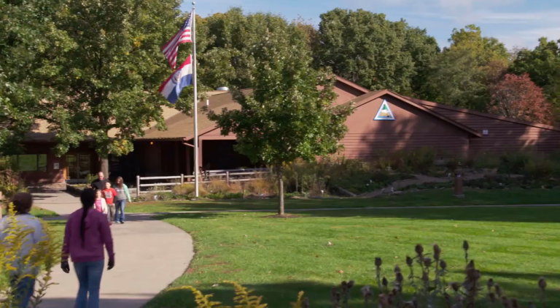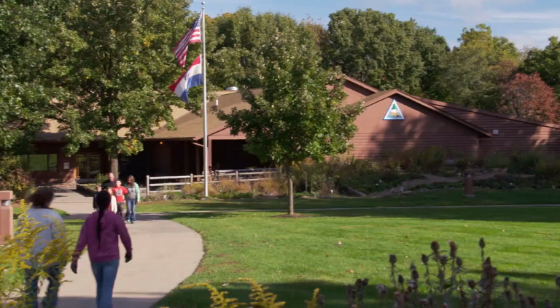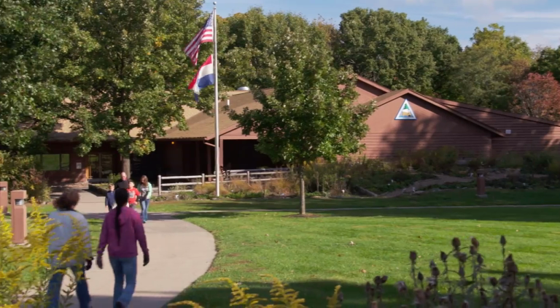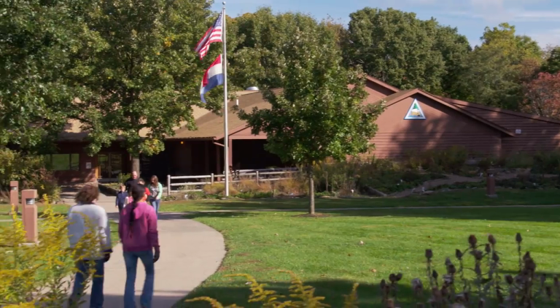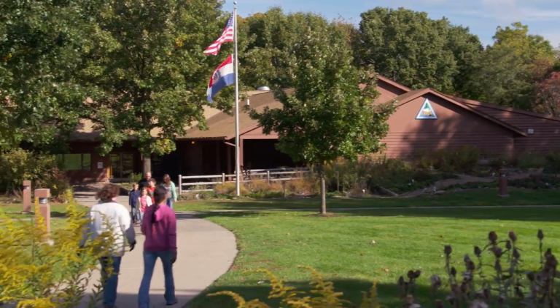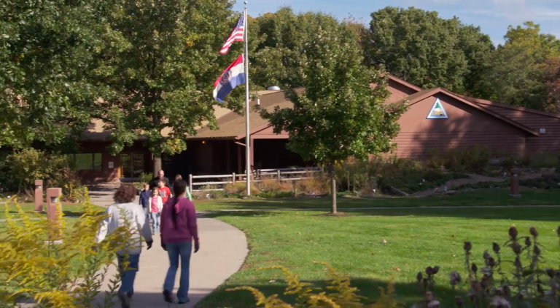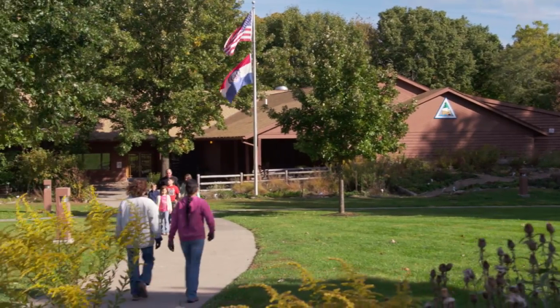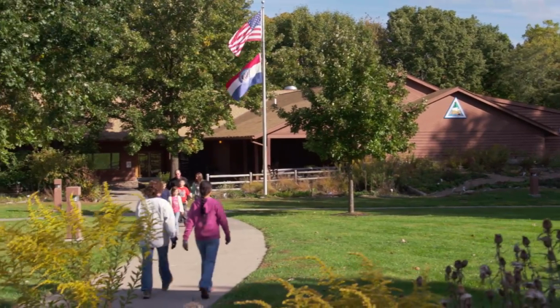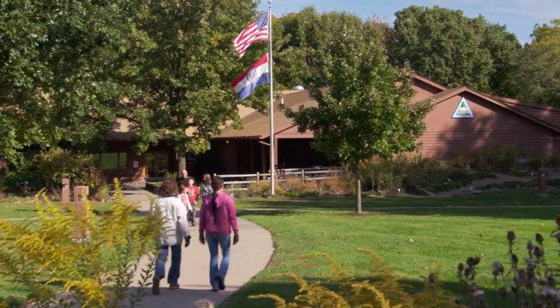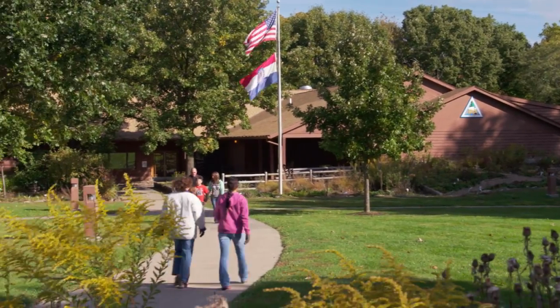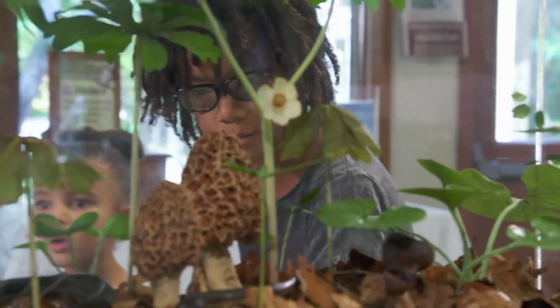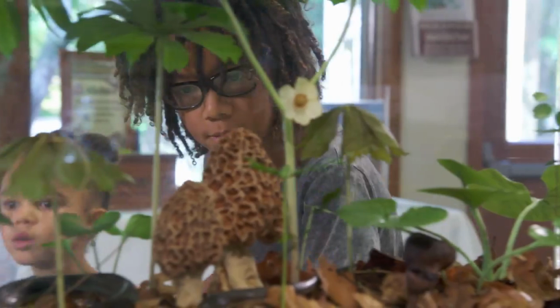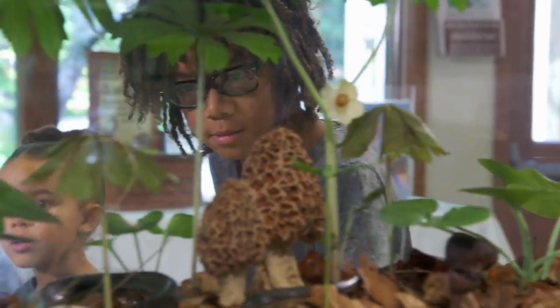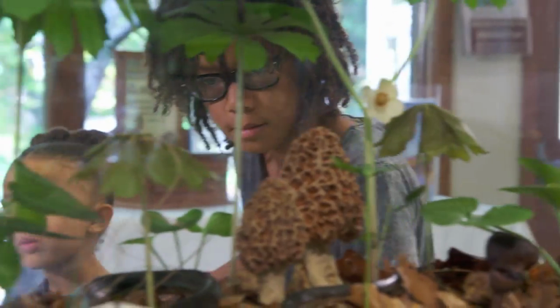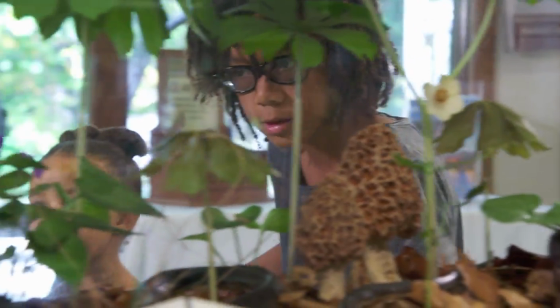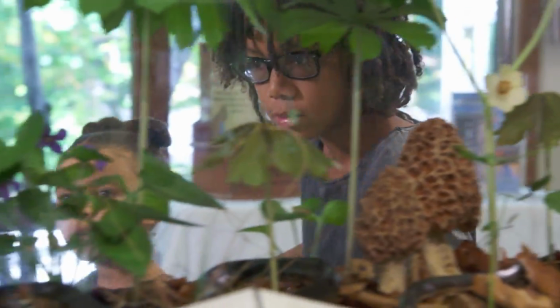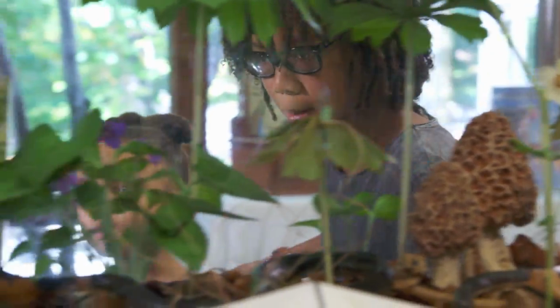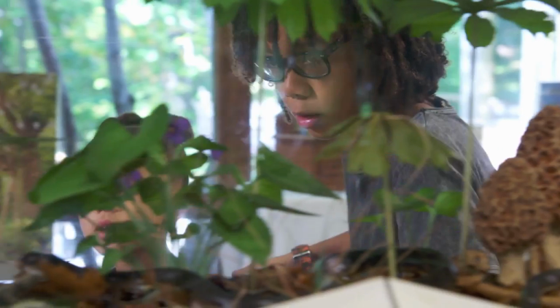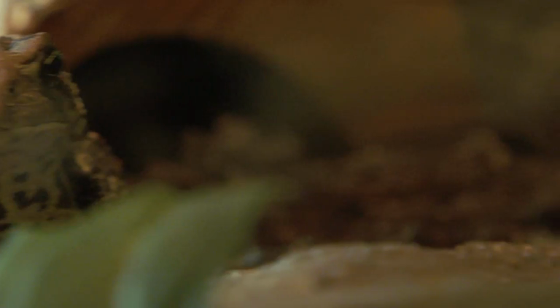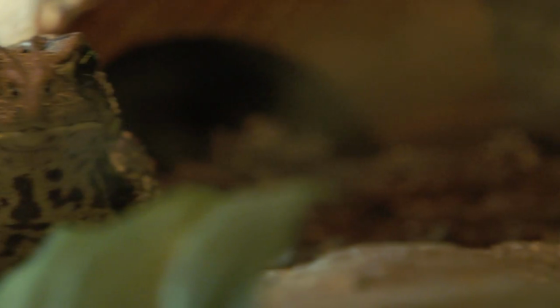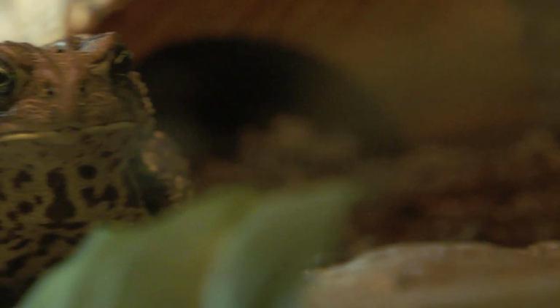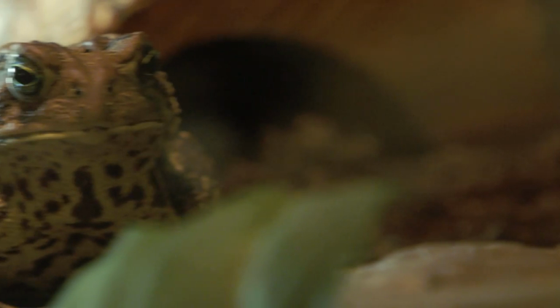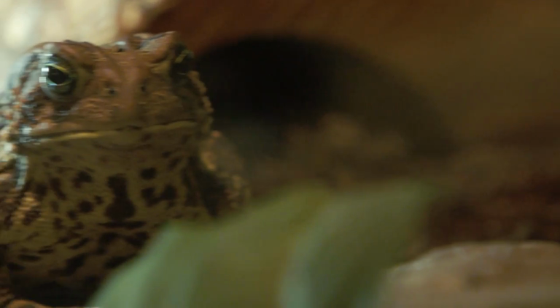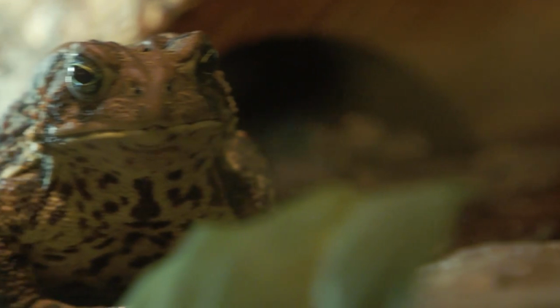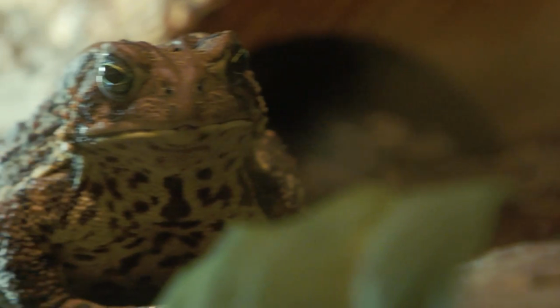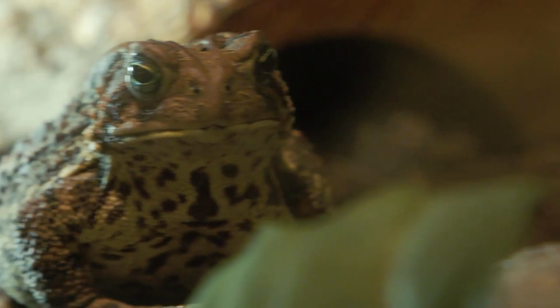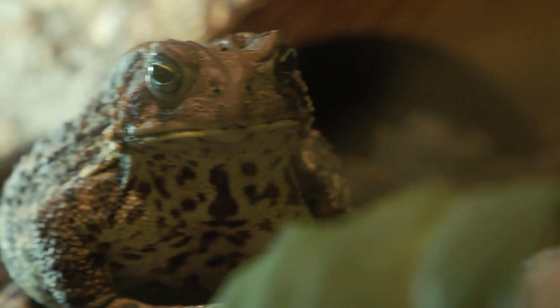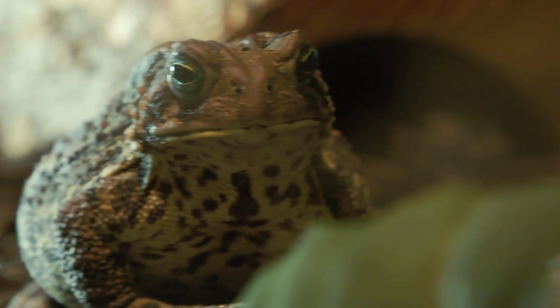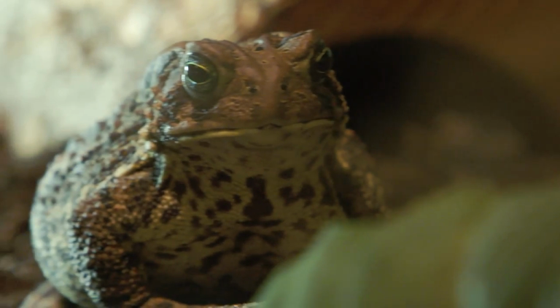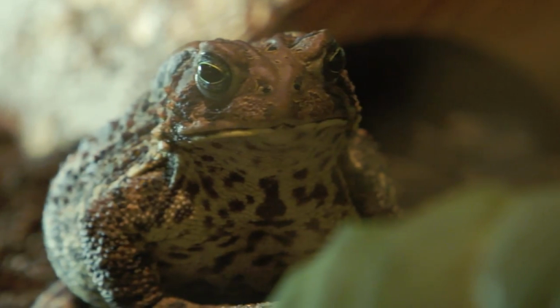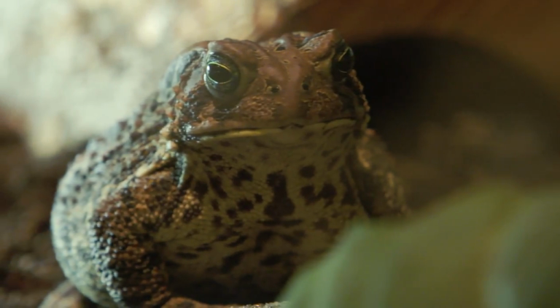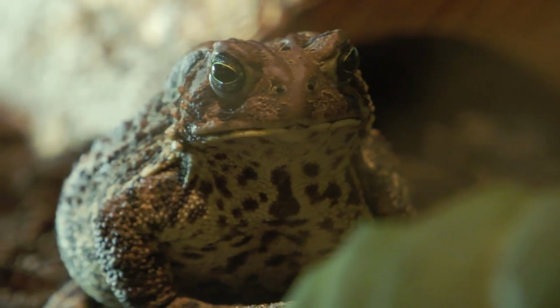The discoveries continue inside, with interactive exhibits designed to bring the wonders of nature to life.